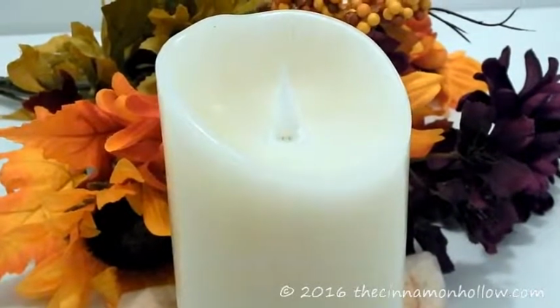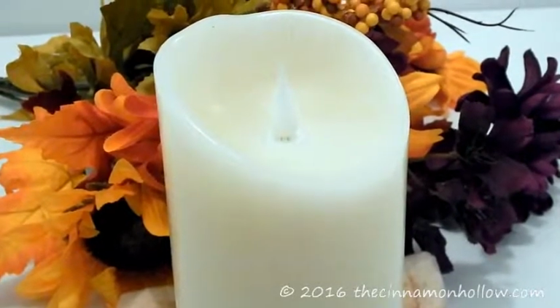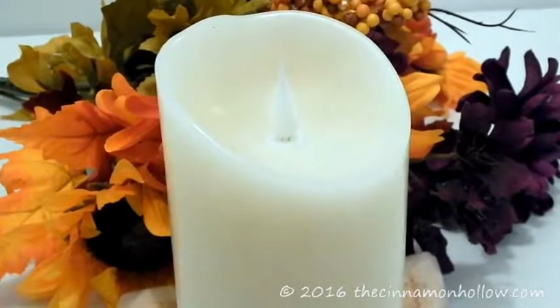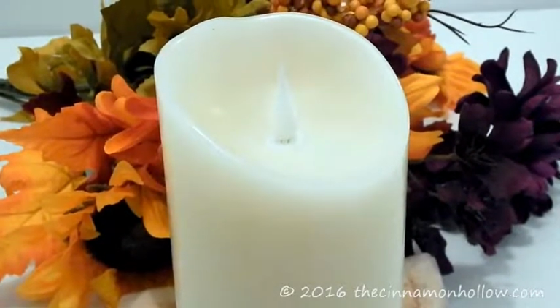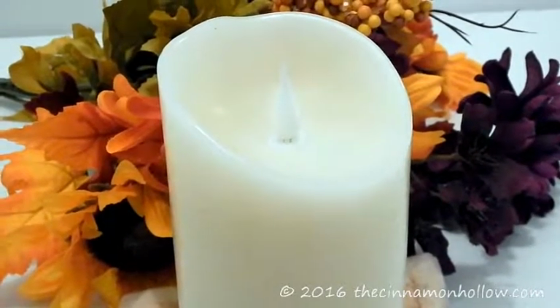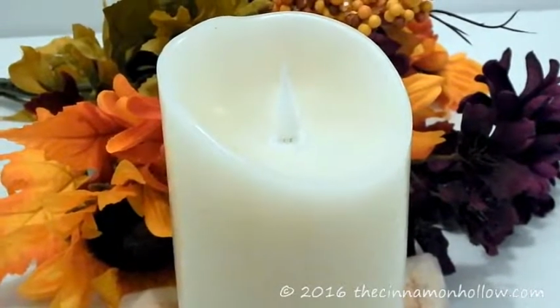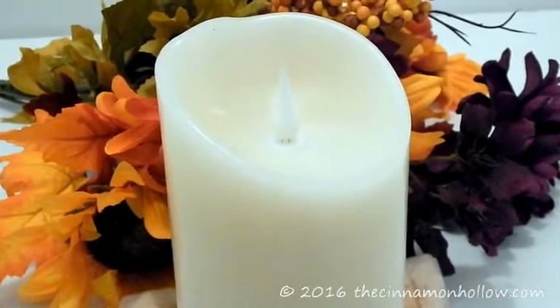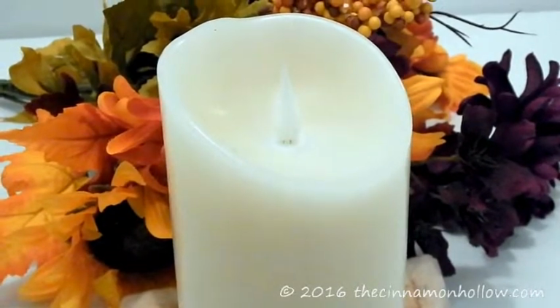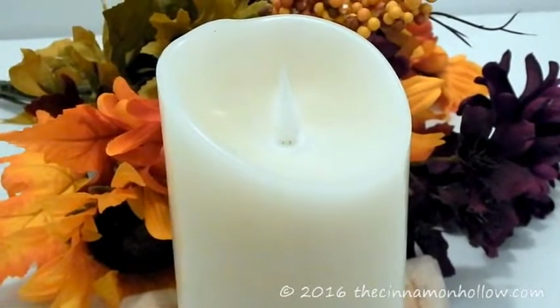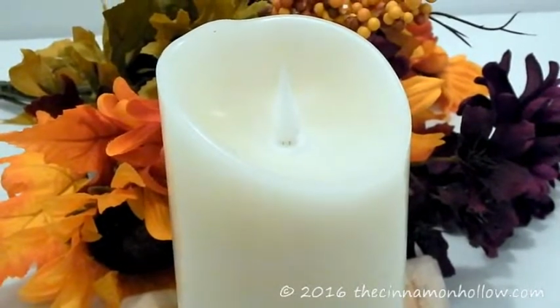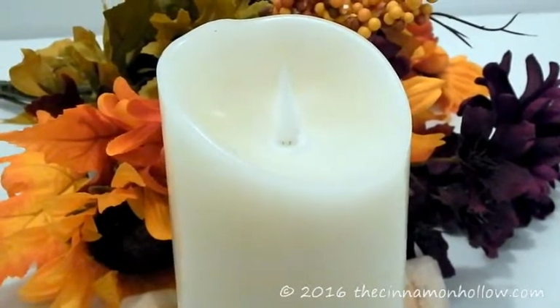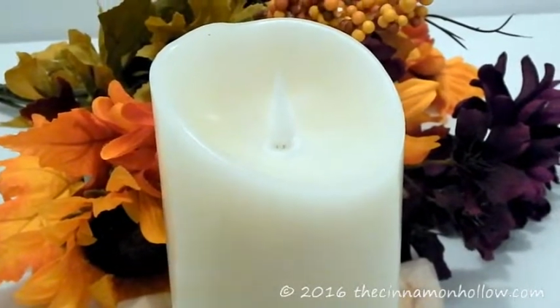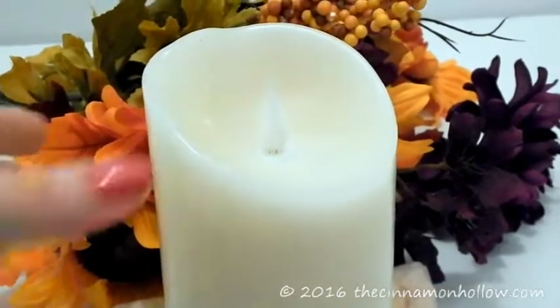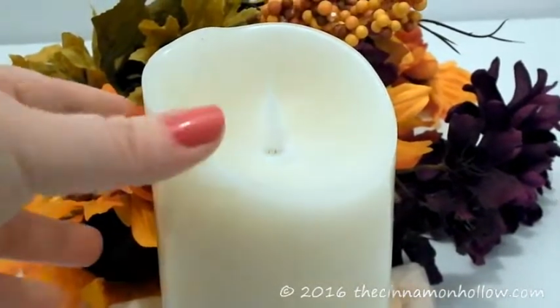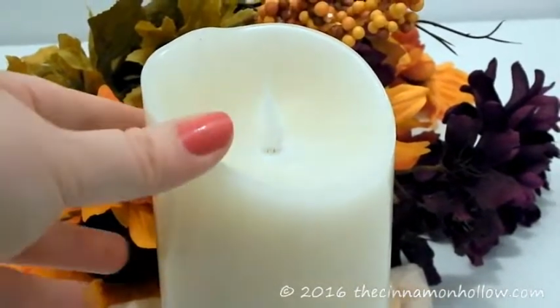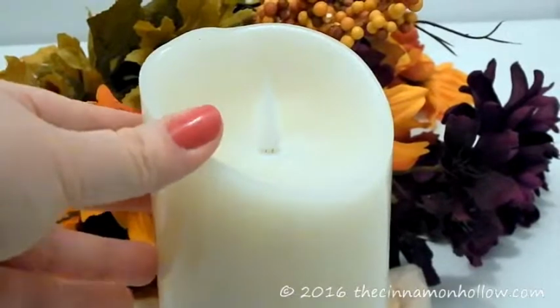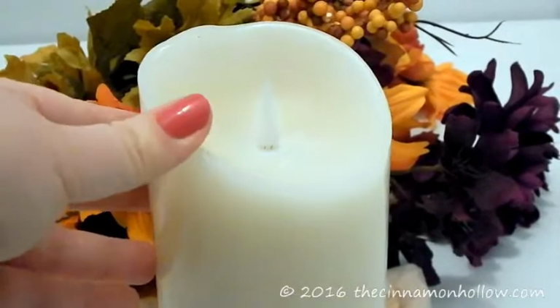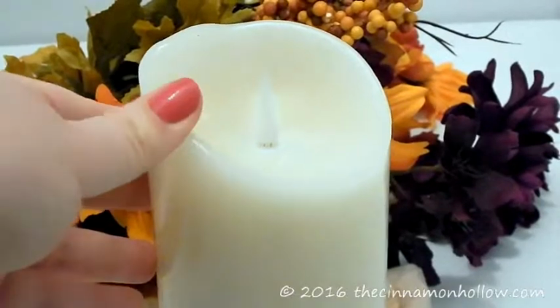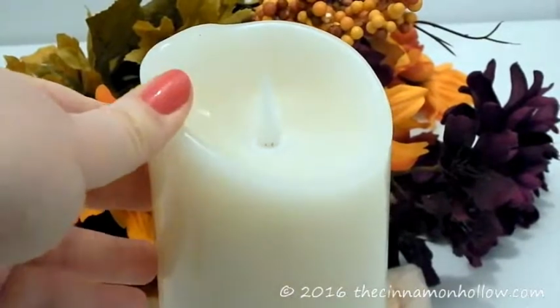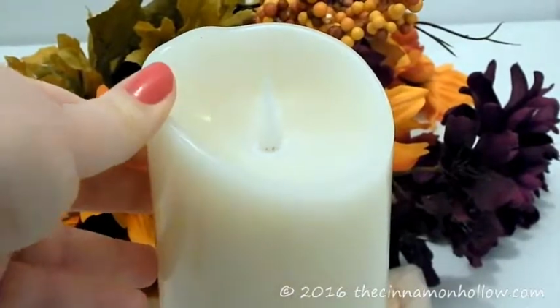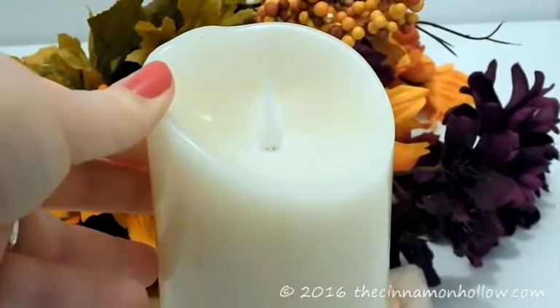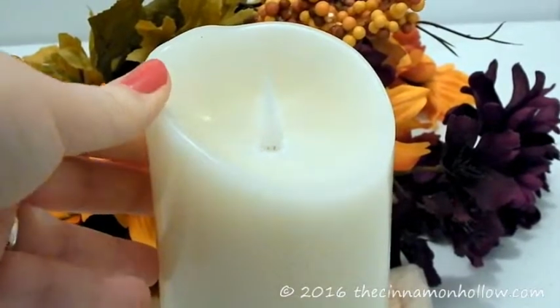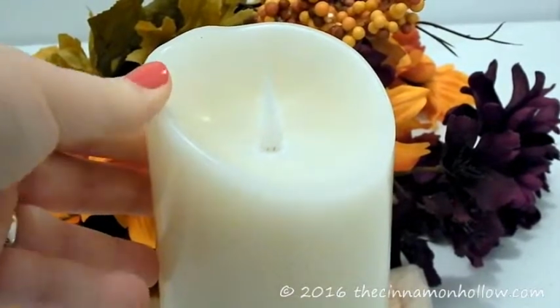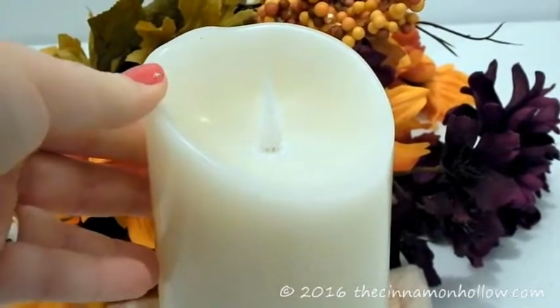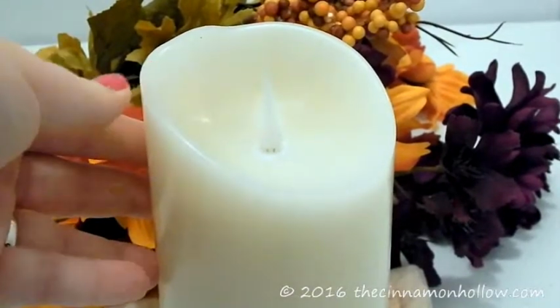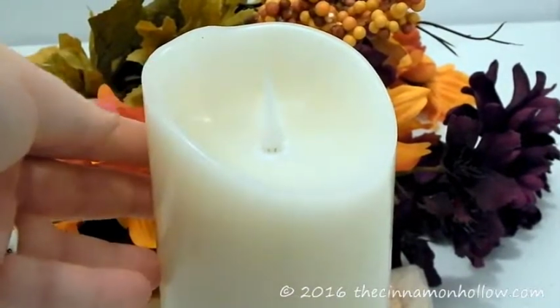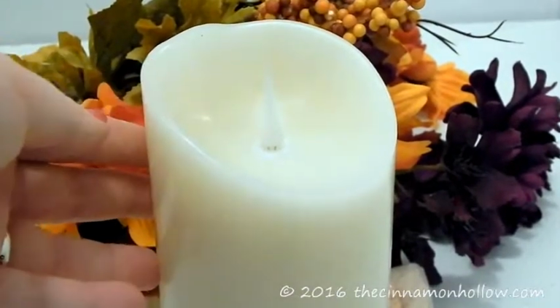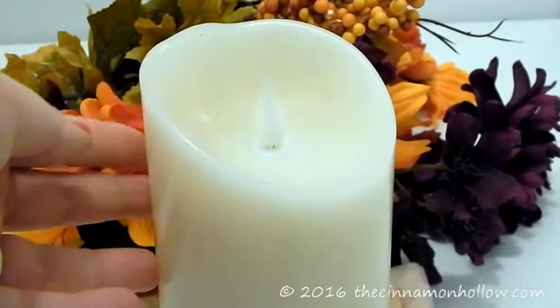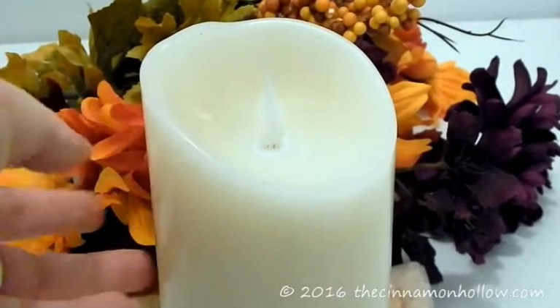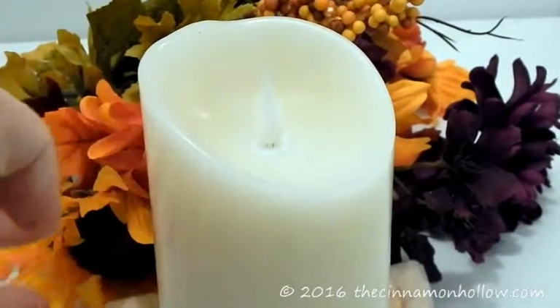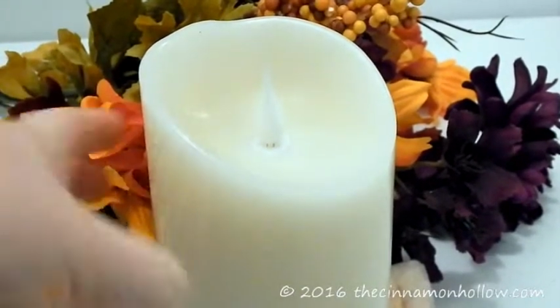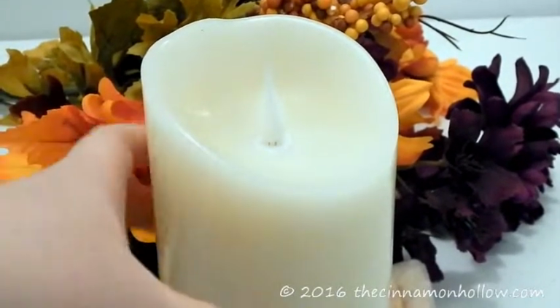Unlike a lot of the other flameless candles, this one is actually made of real wax instead of simply plastic.